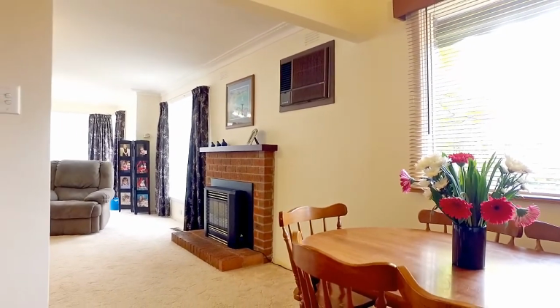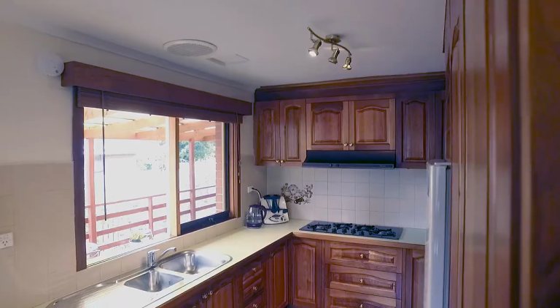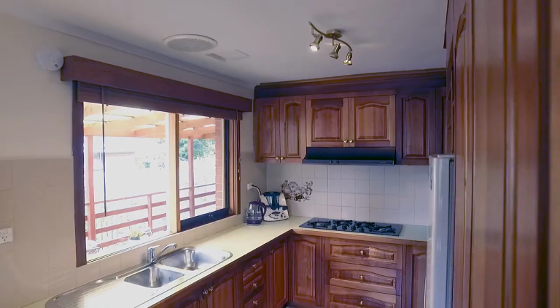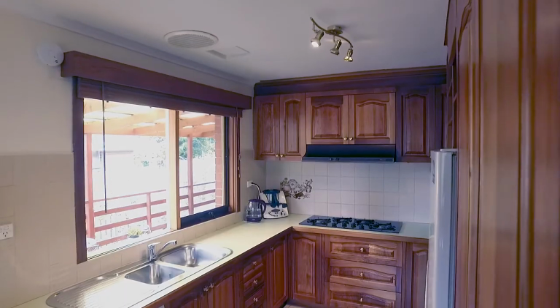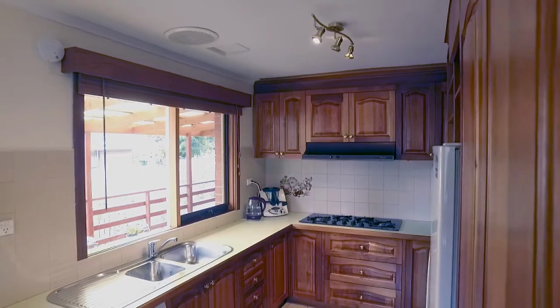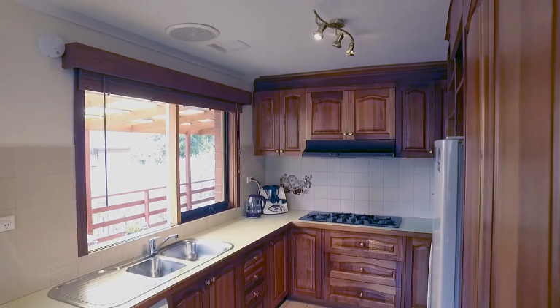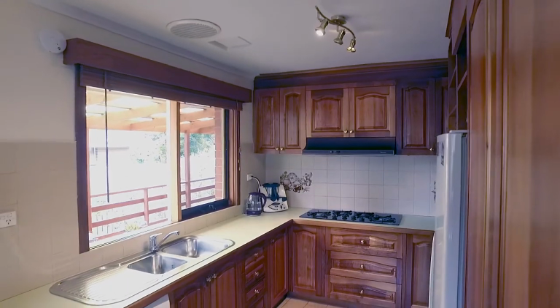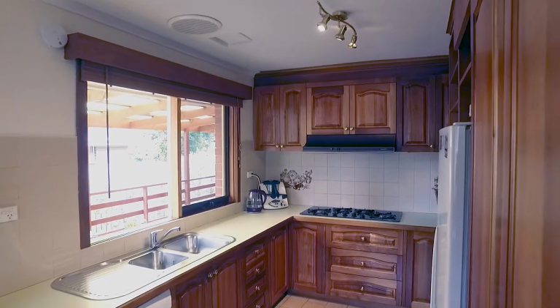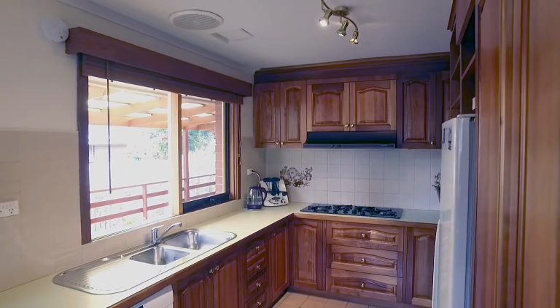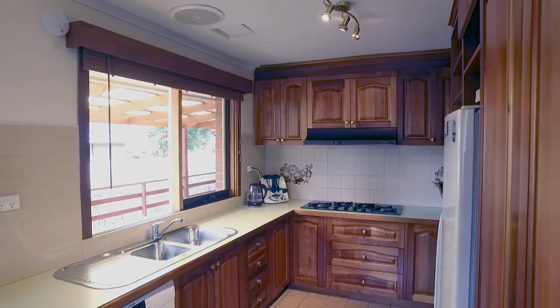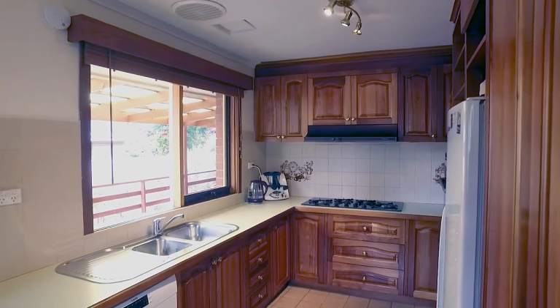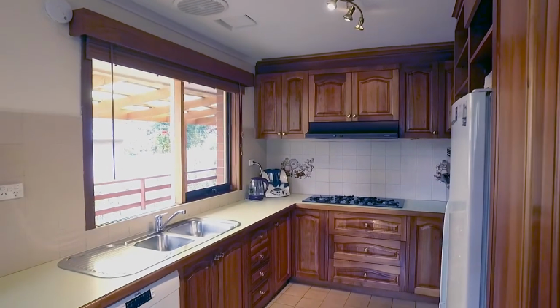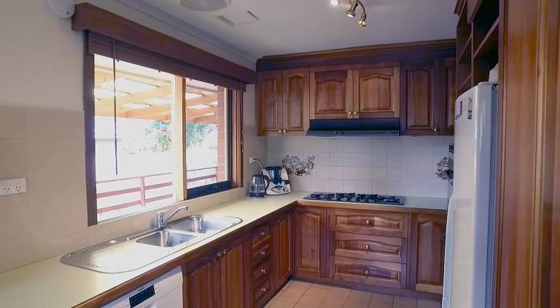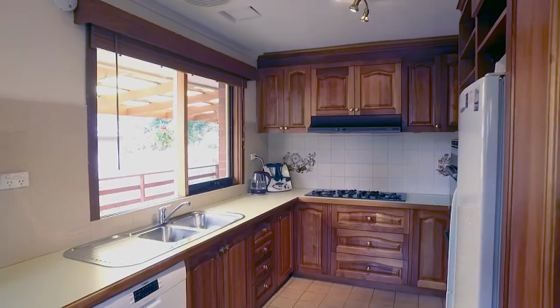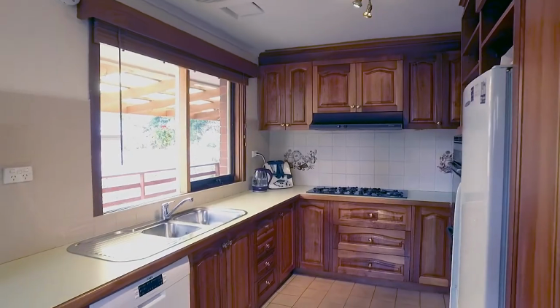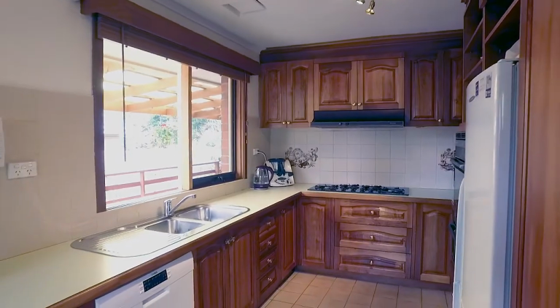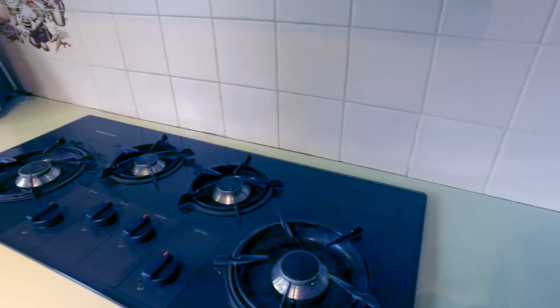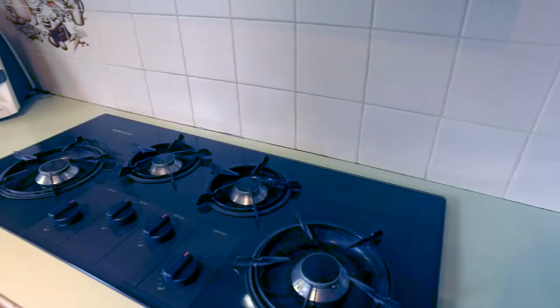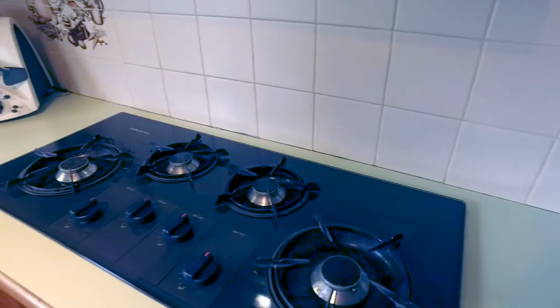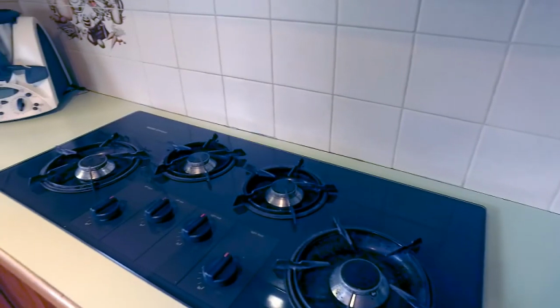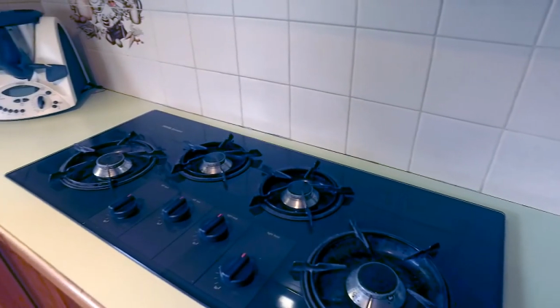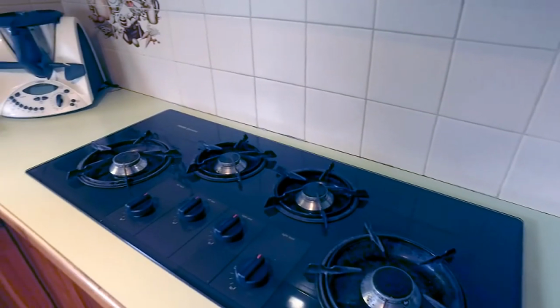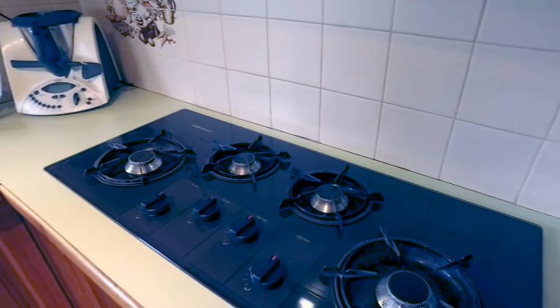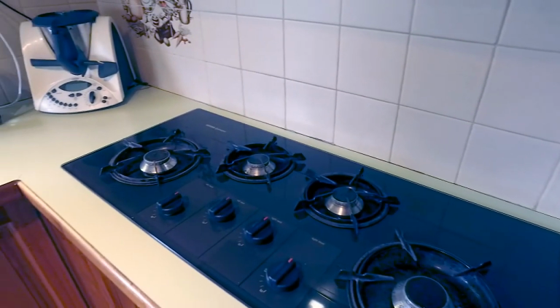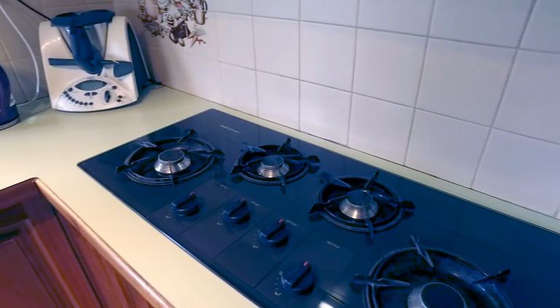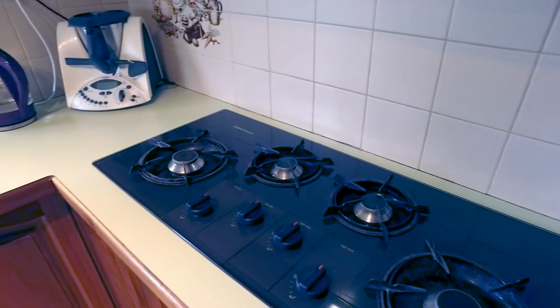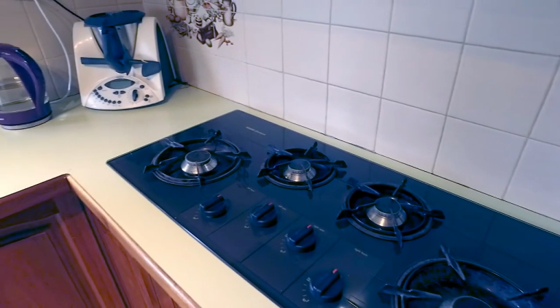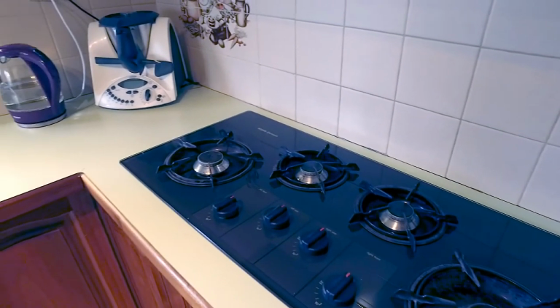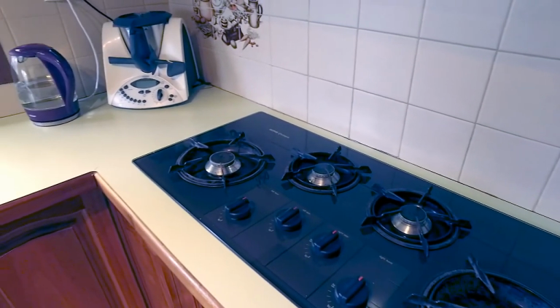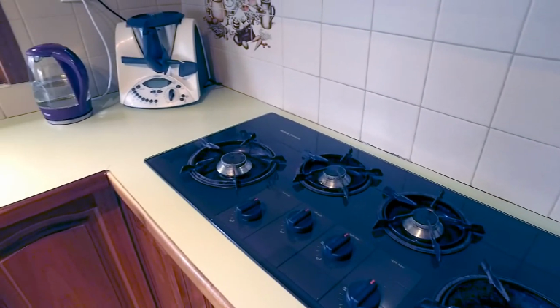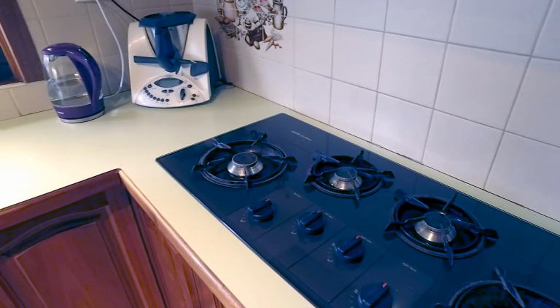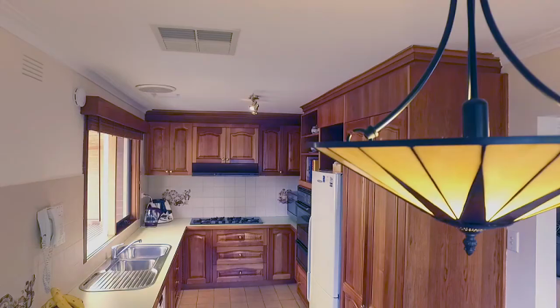This impressive blackwood kitchen with plenty of bench space is perfect for the chef of the family.